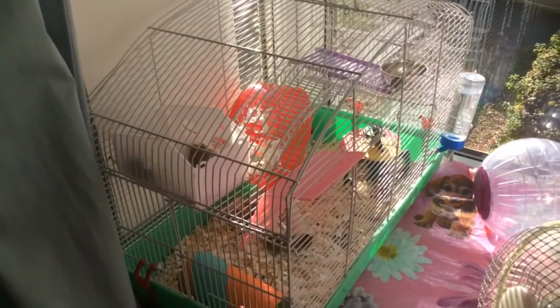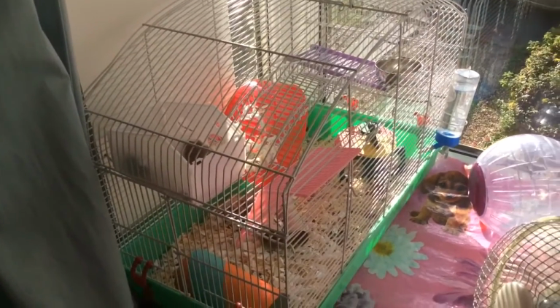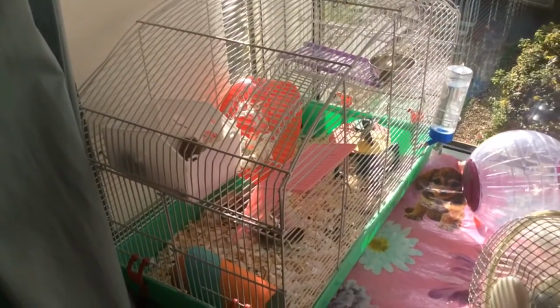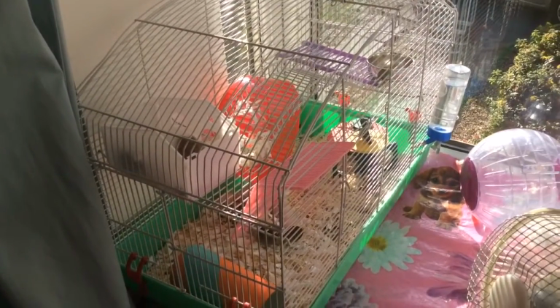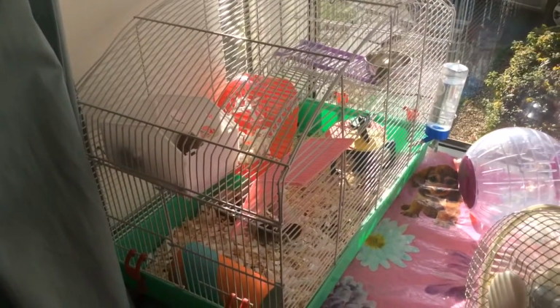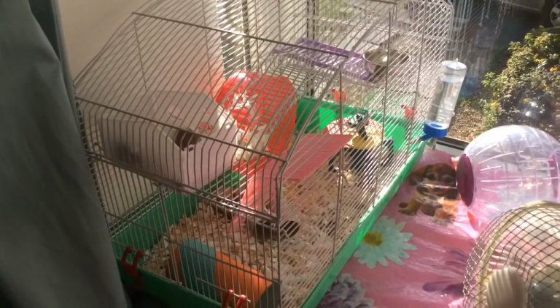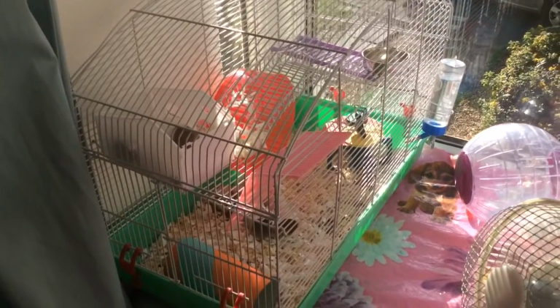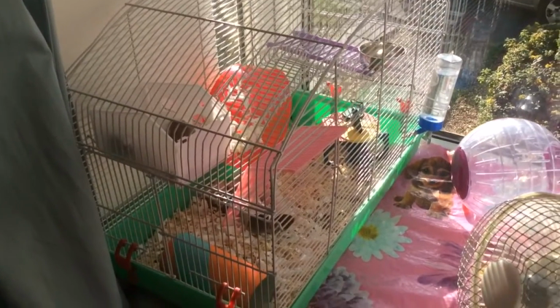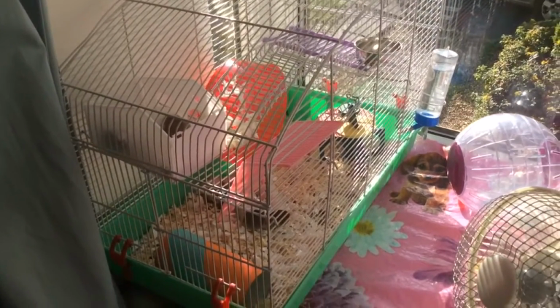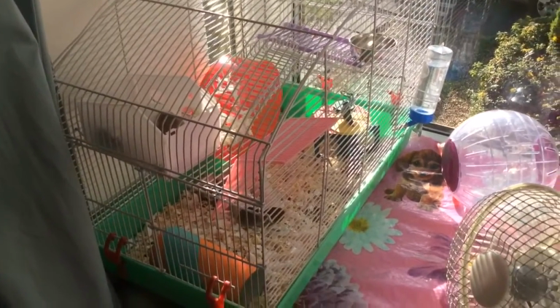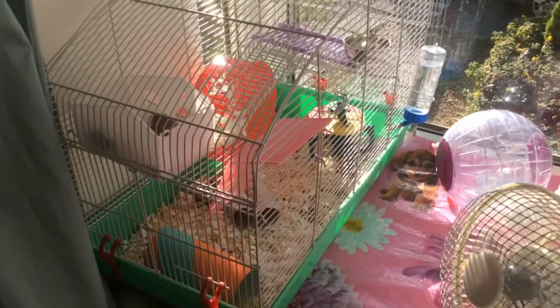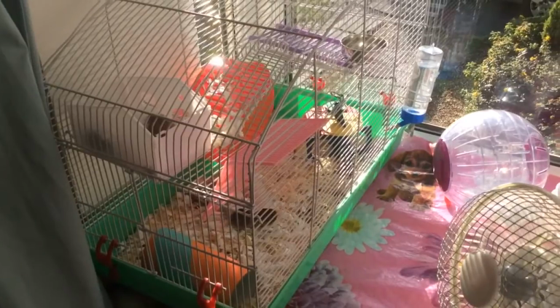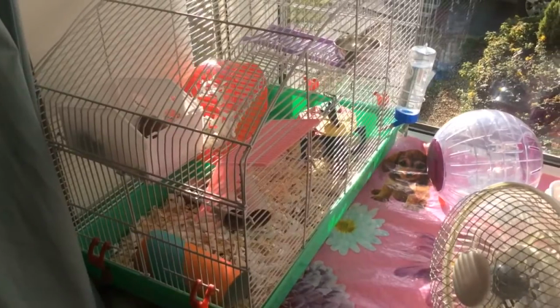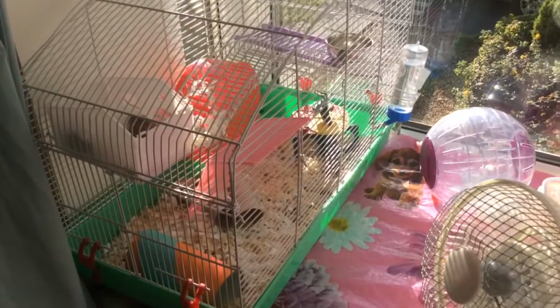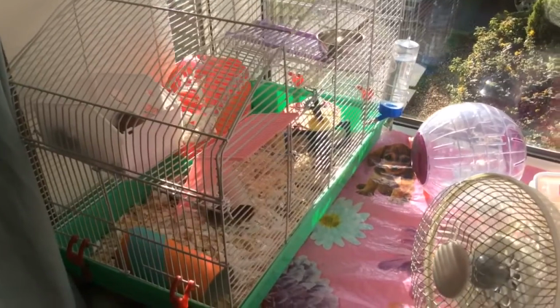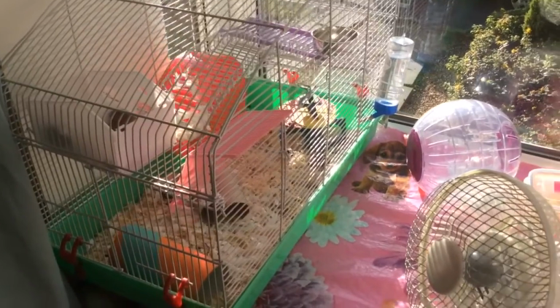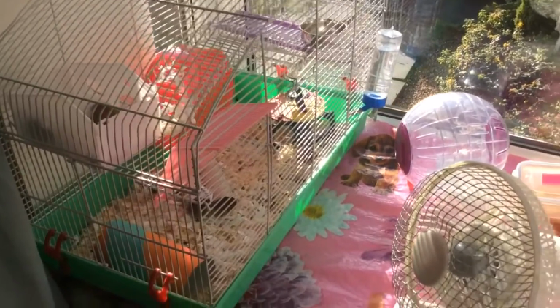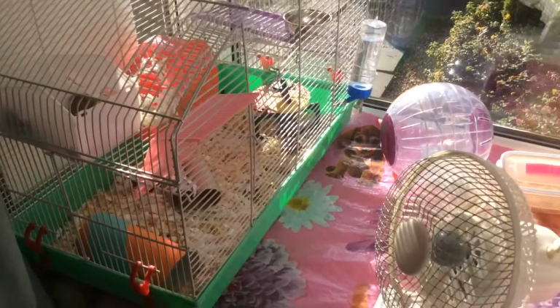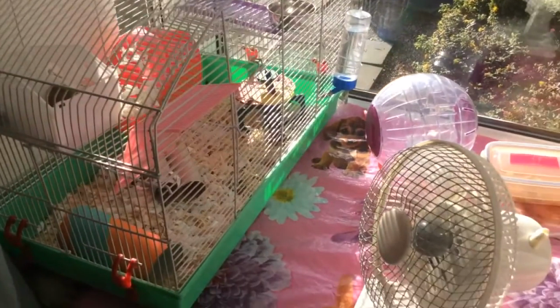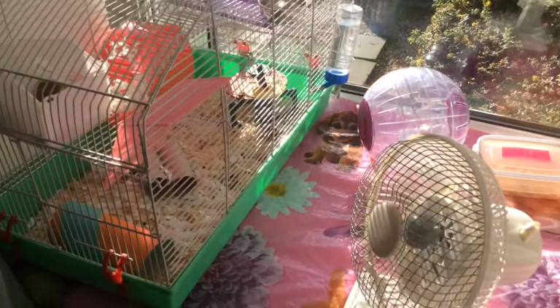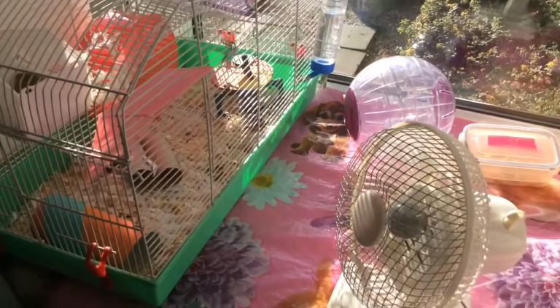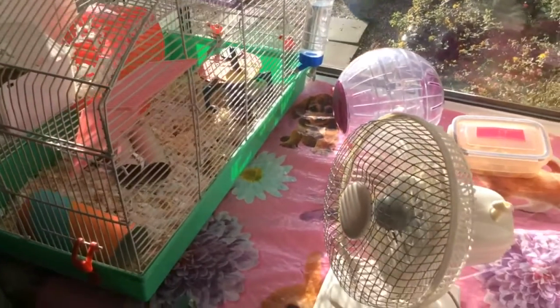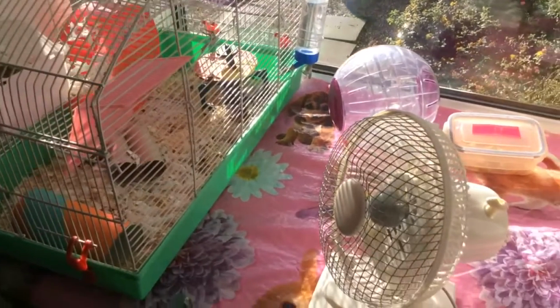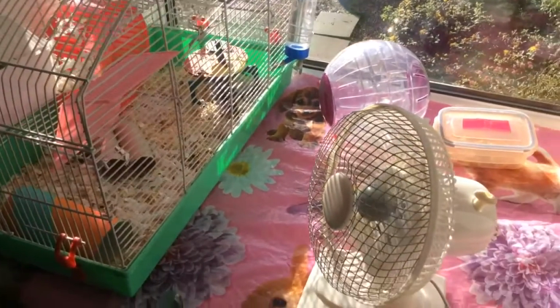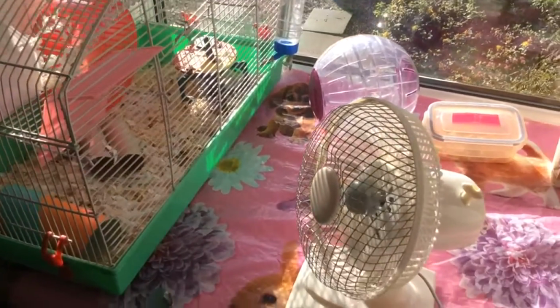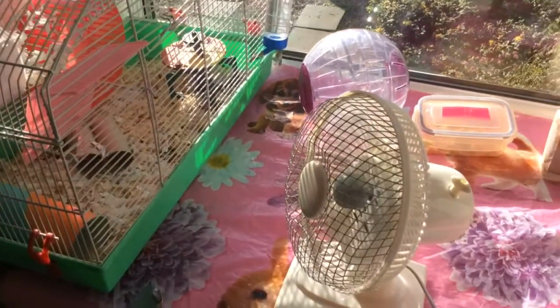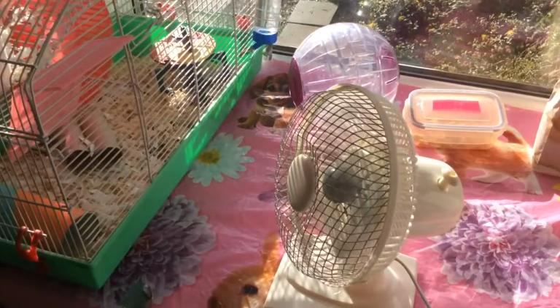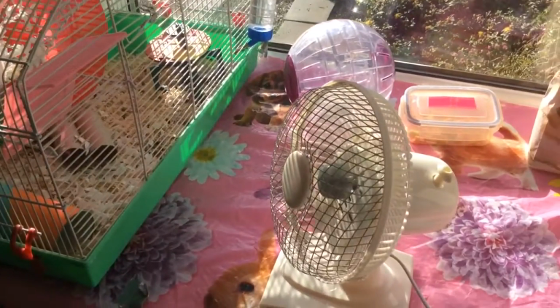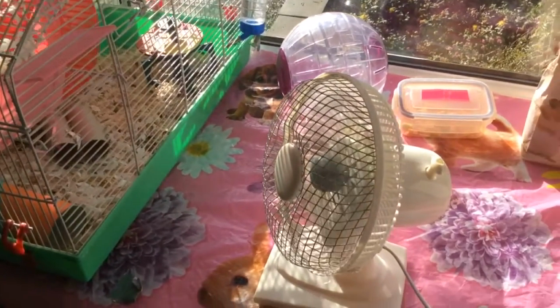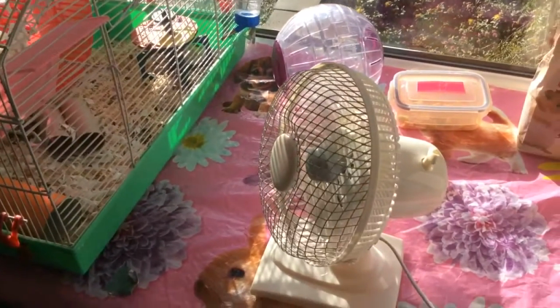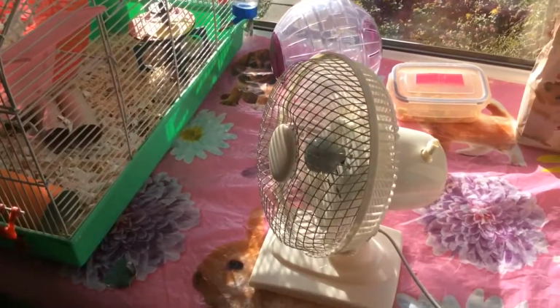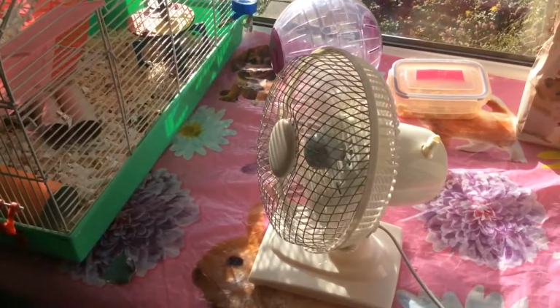It's quite a large cage. We bought it on Amazon on Christmas Day as a Christmas present.